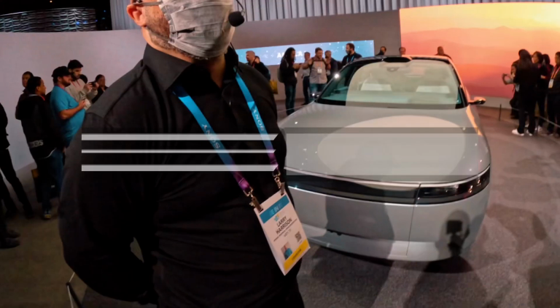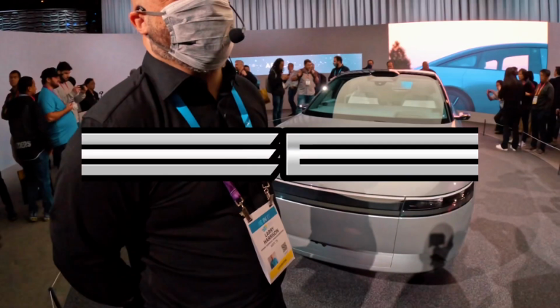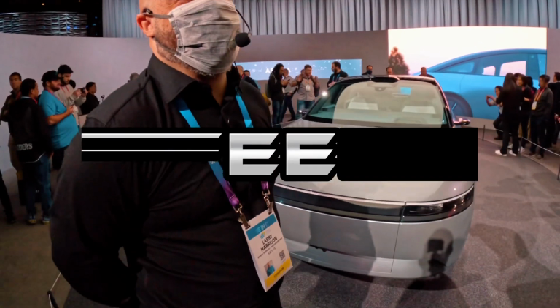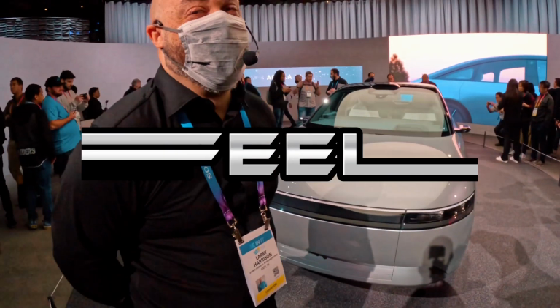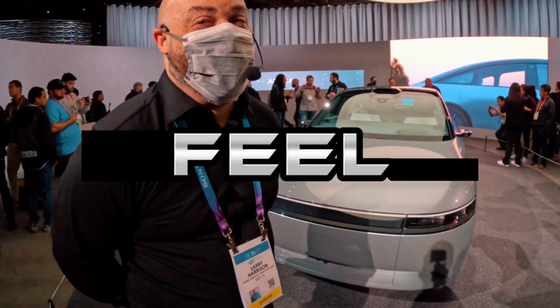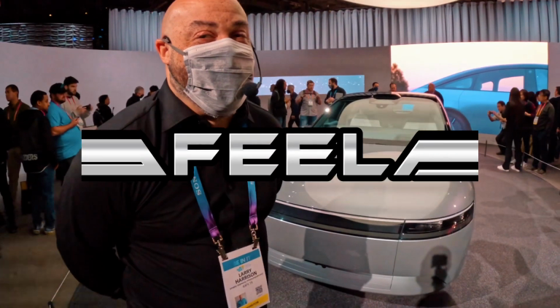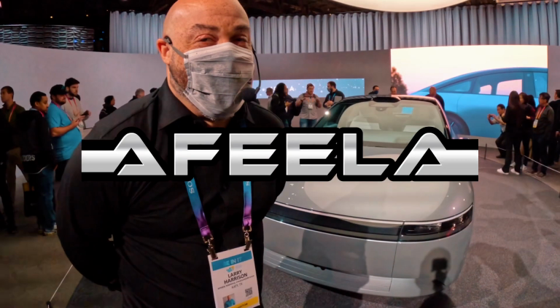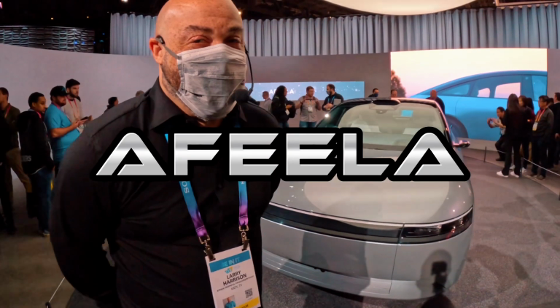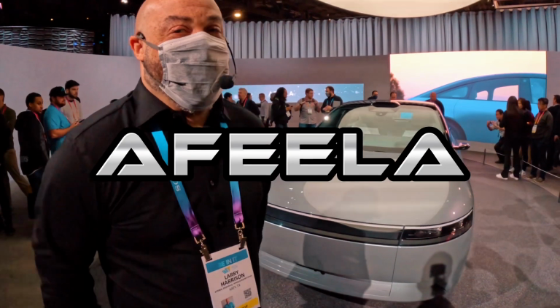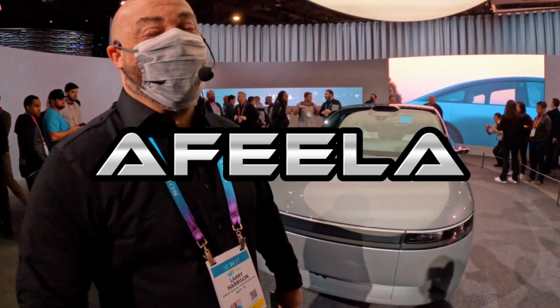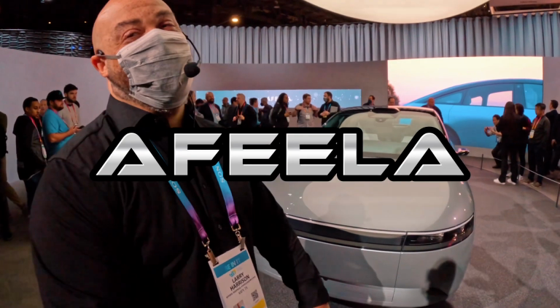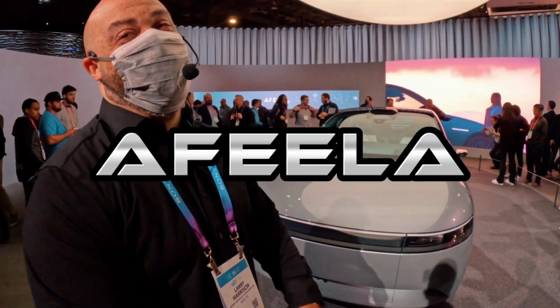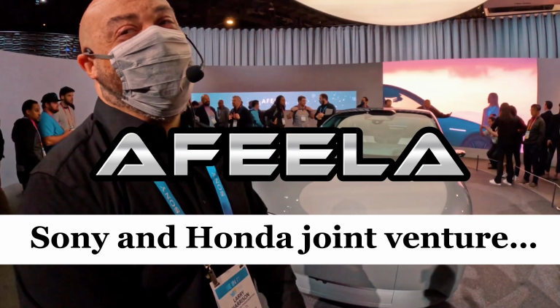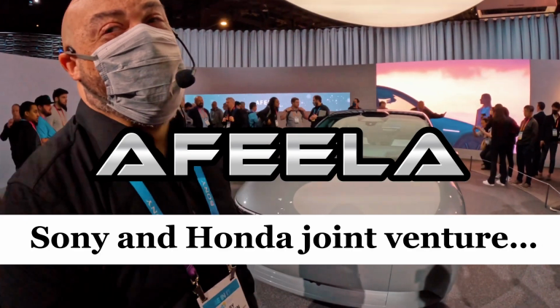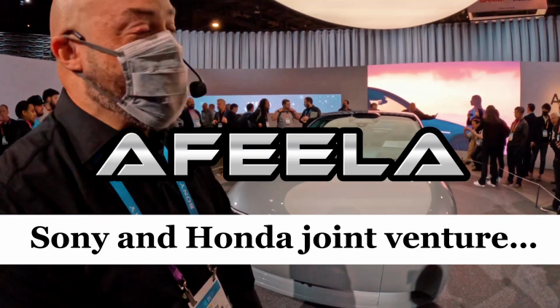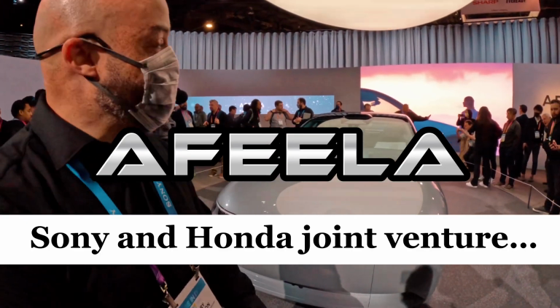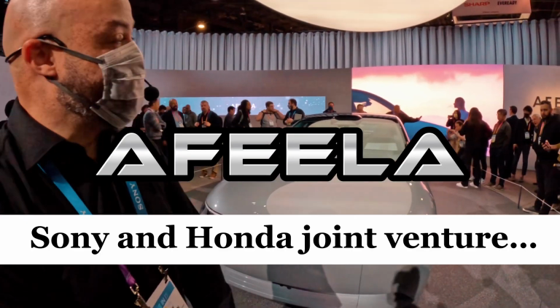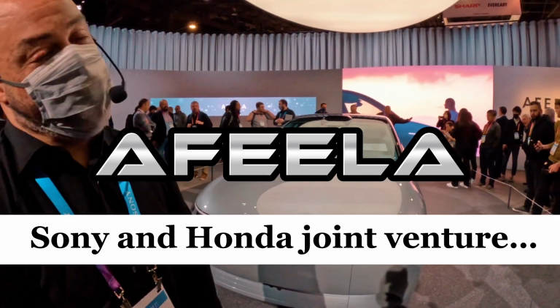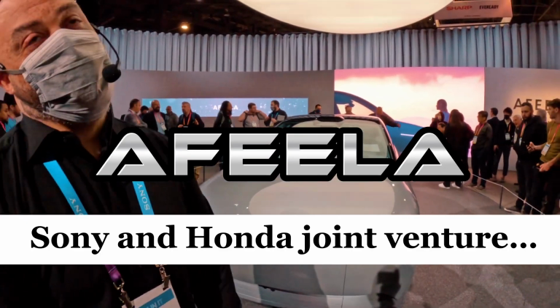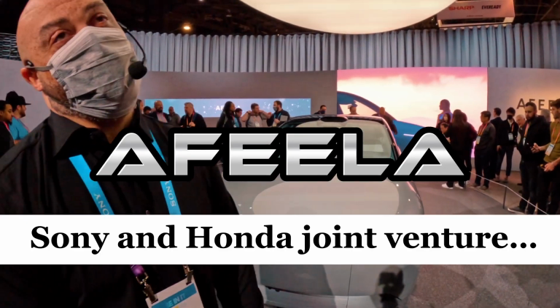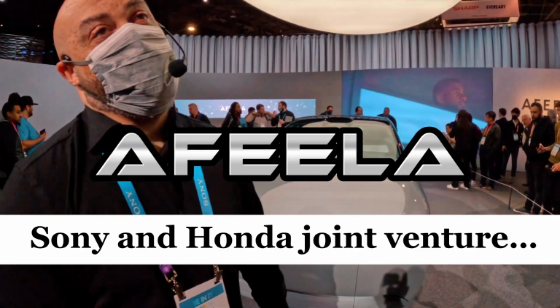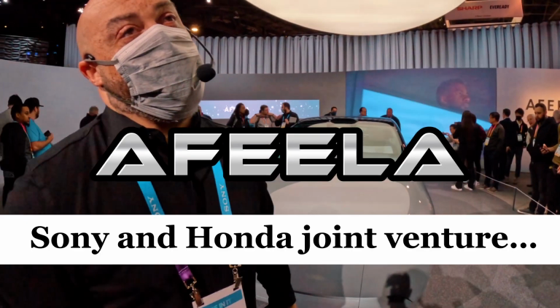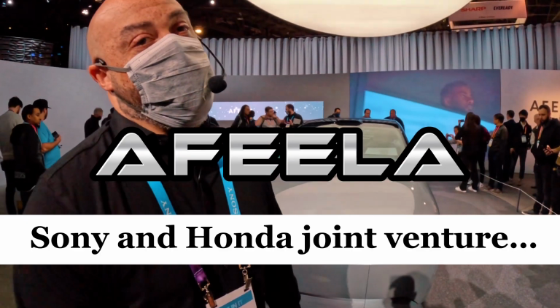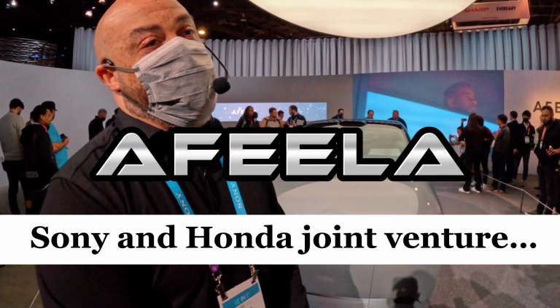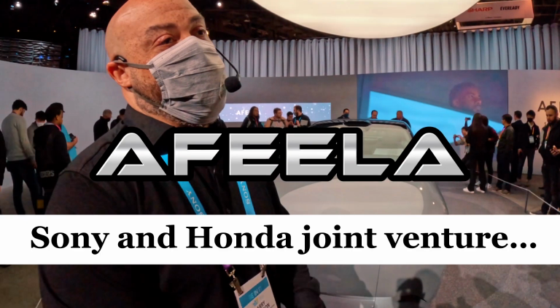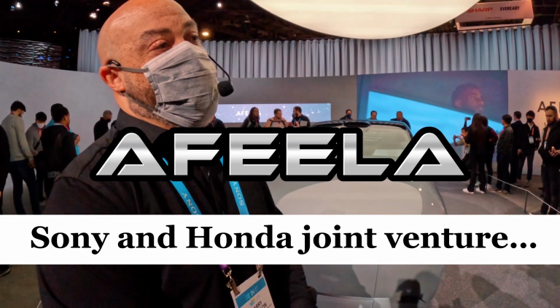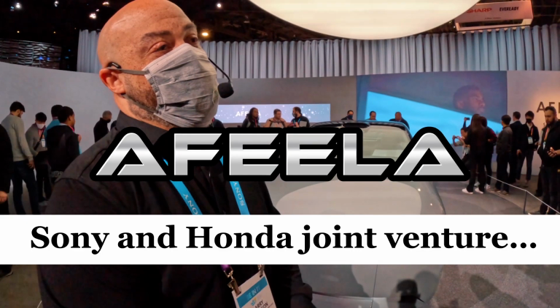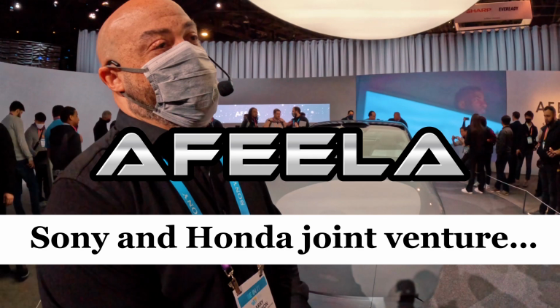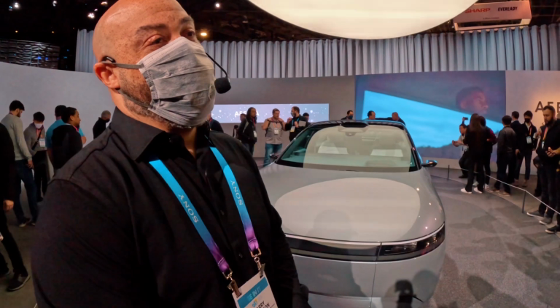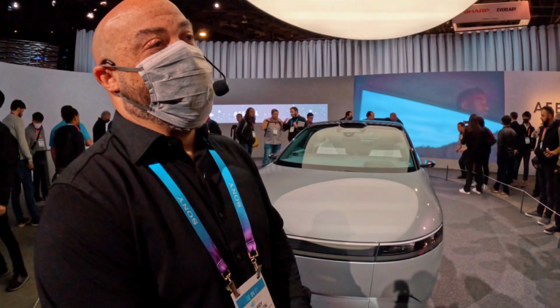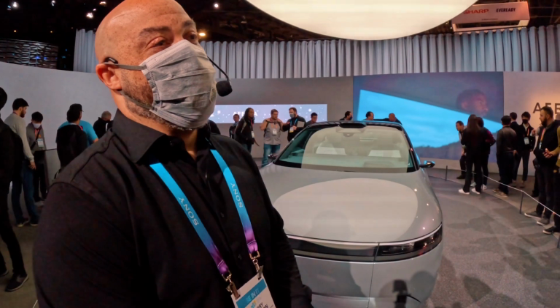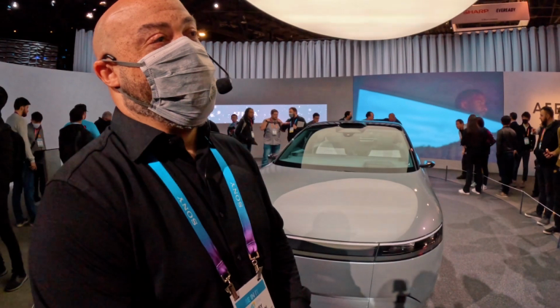In 60 seconds, can you tell us about this car — something that no one knows?